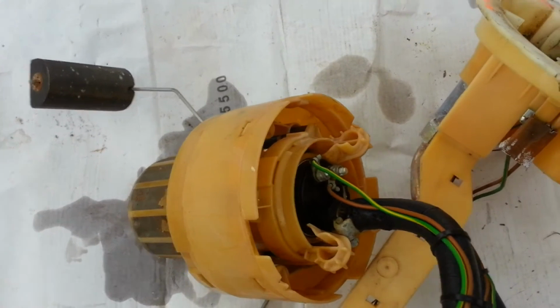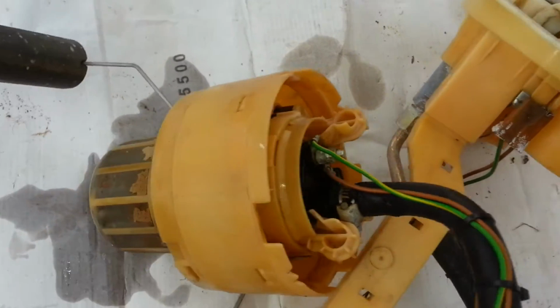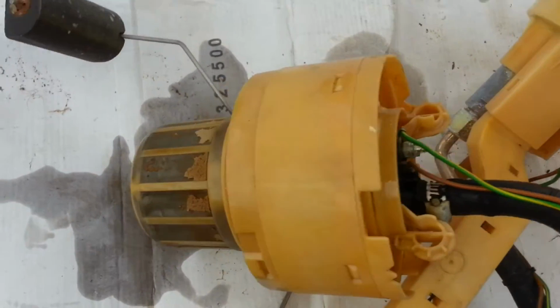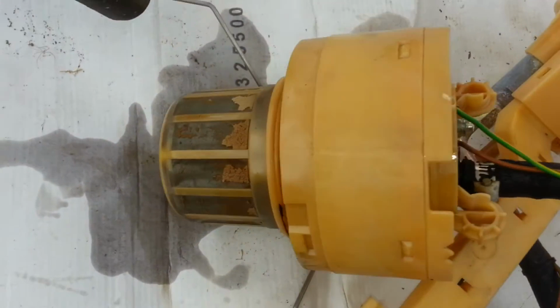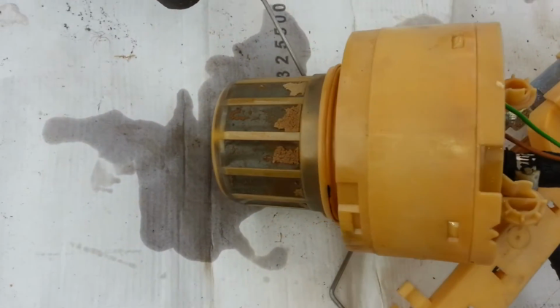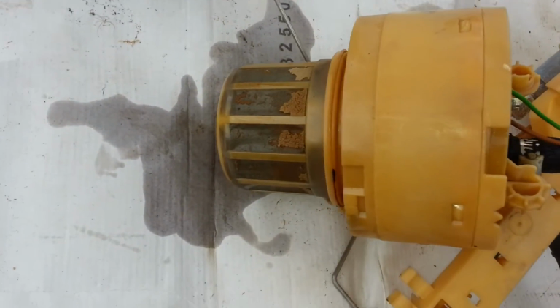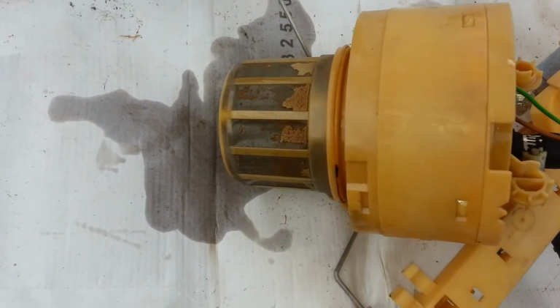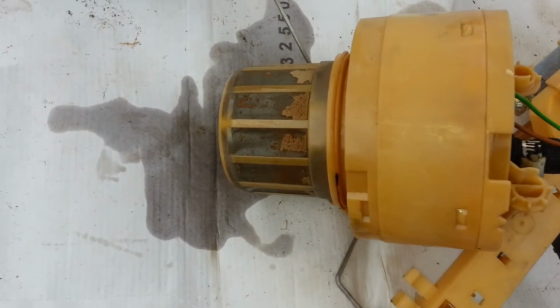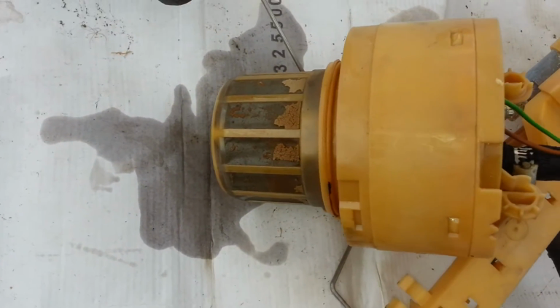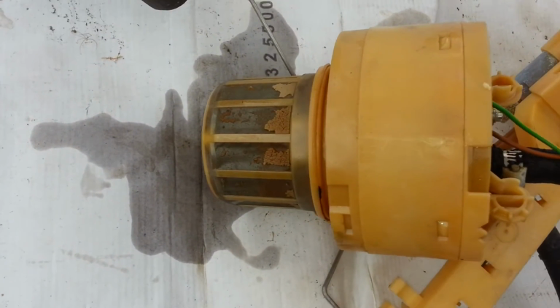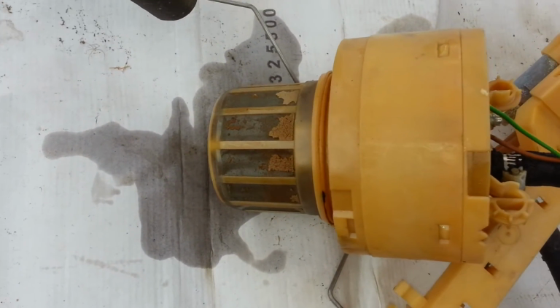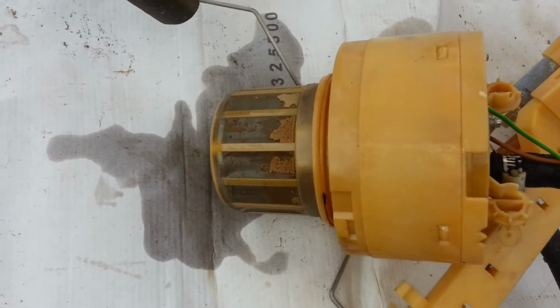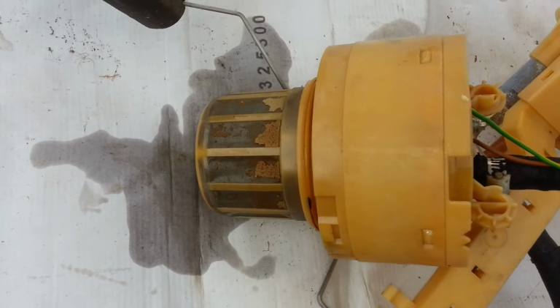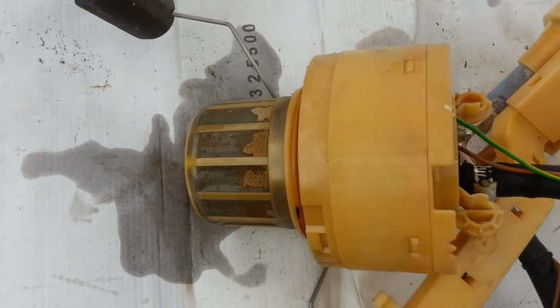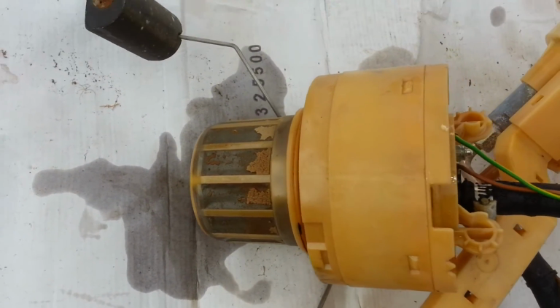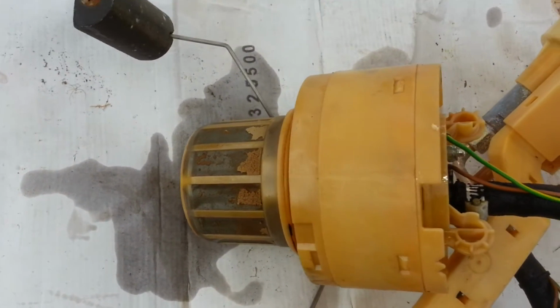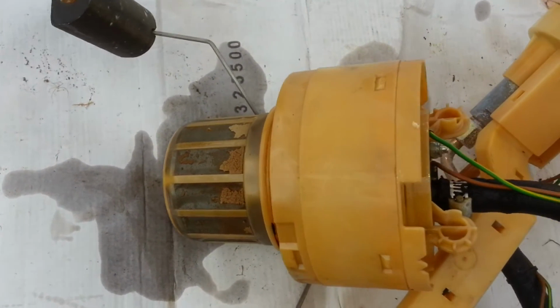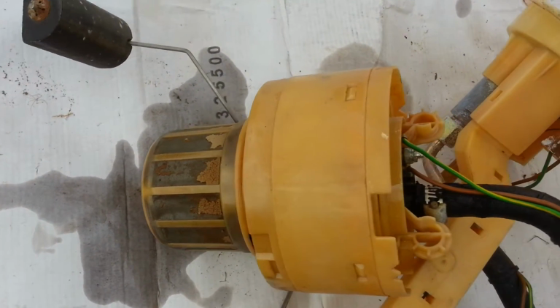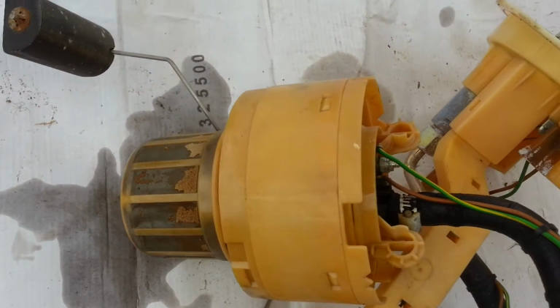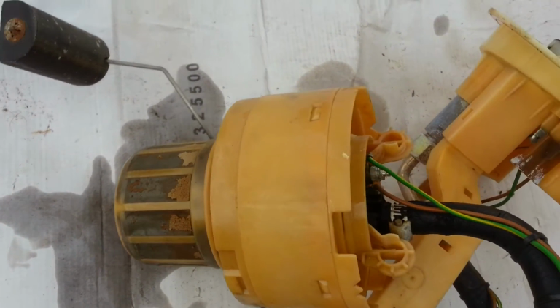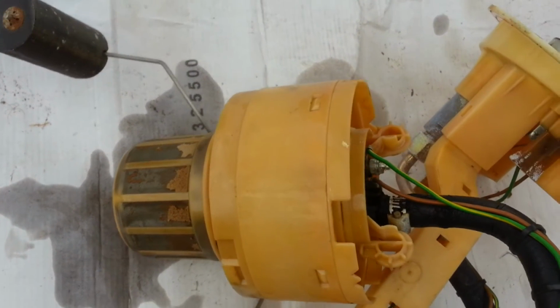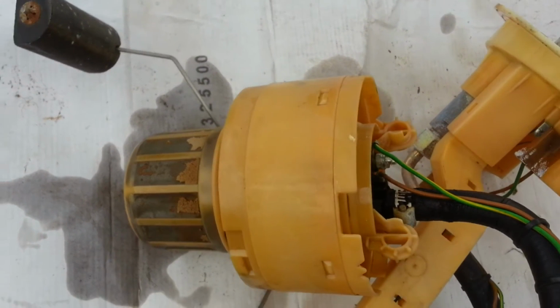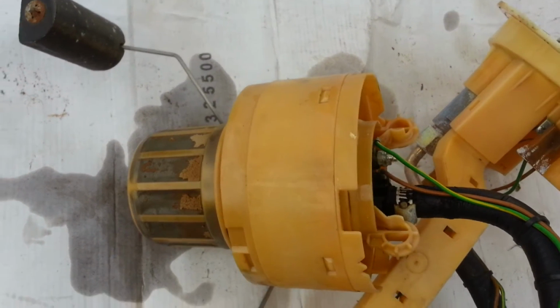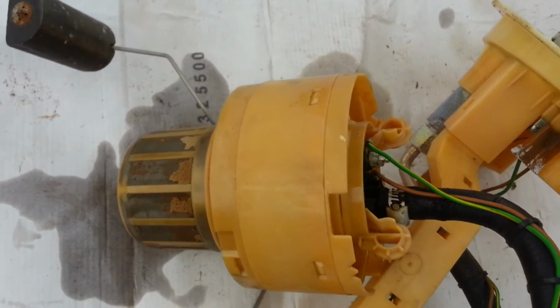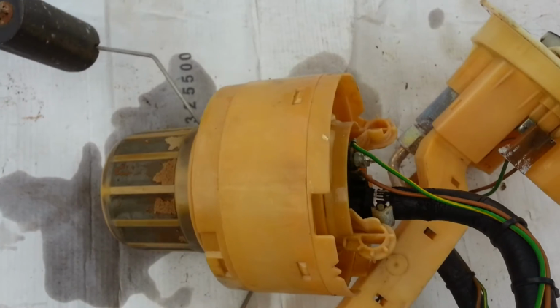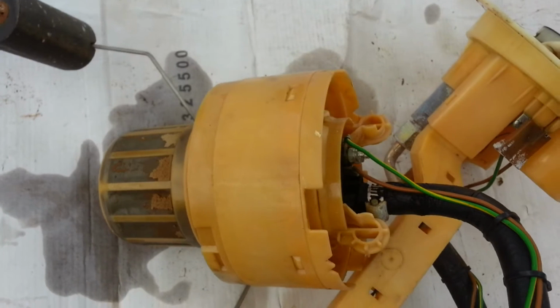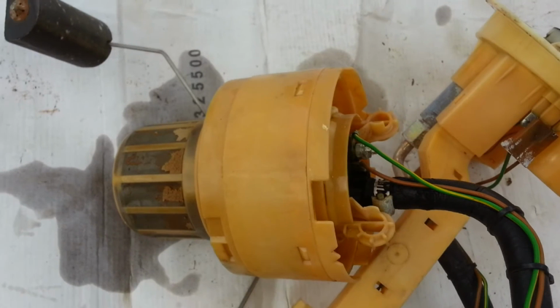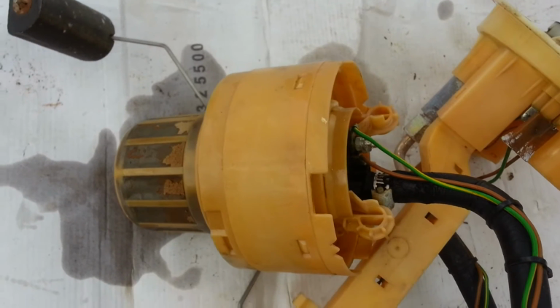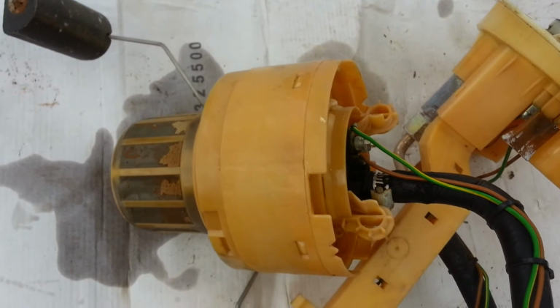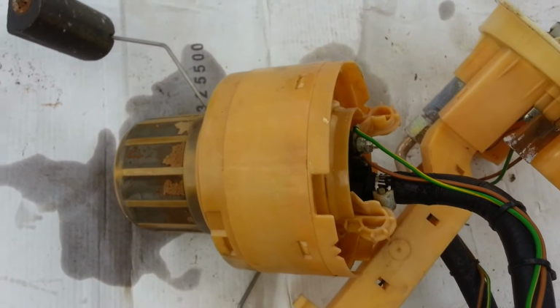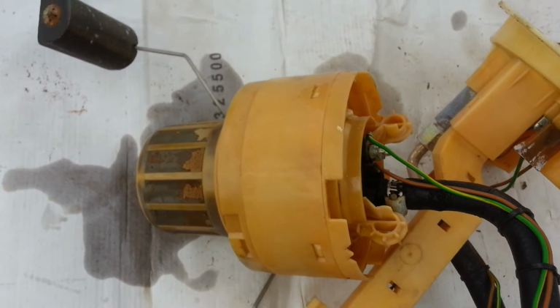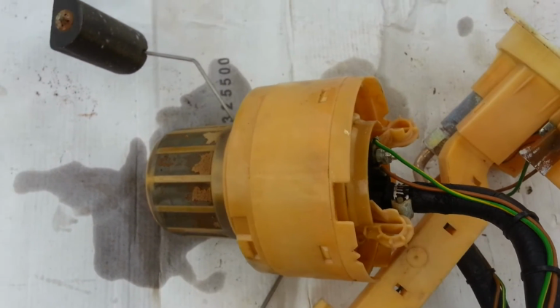Looks like it's pretty clogged up with lots of crap on it. Hopefully that's all it is, so wish me luck.